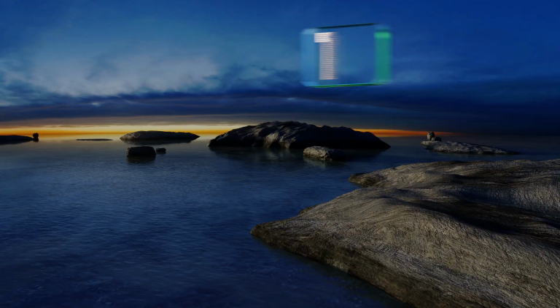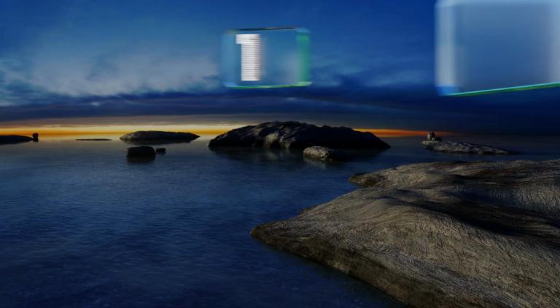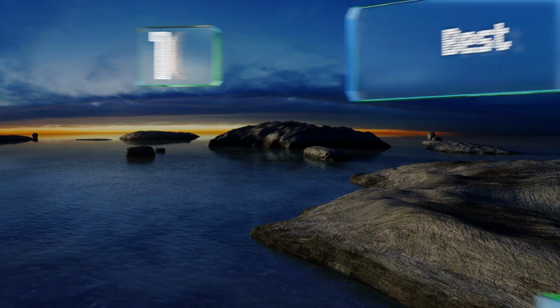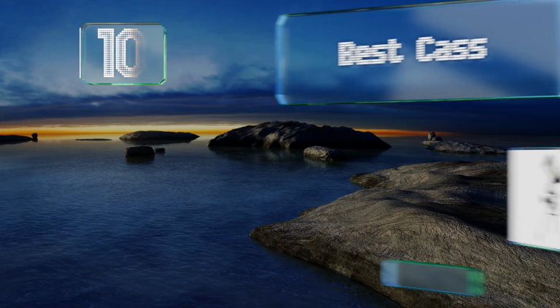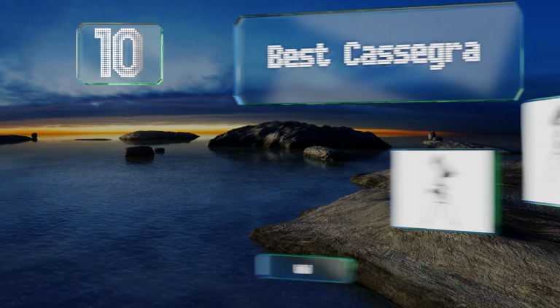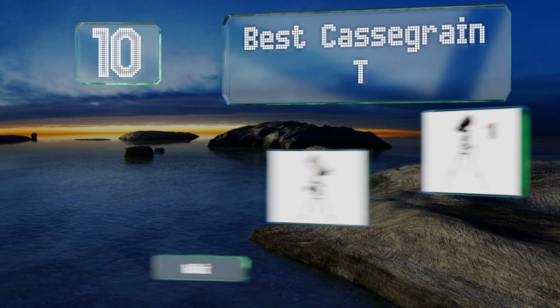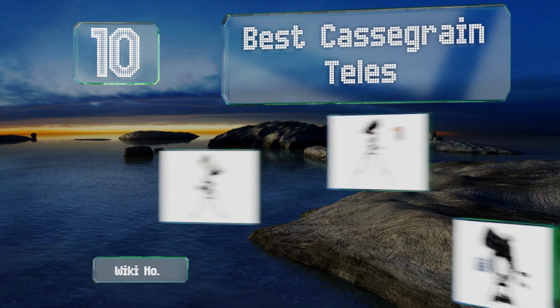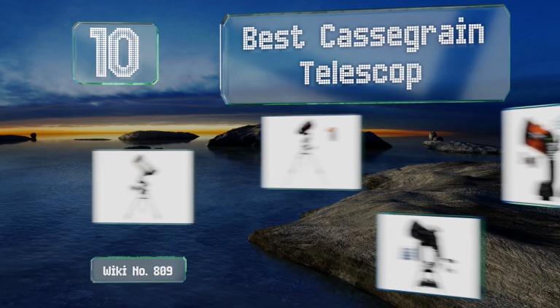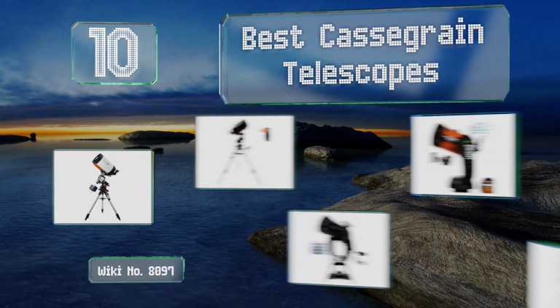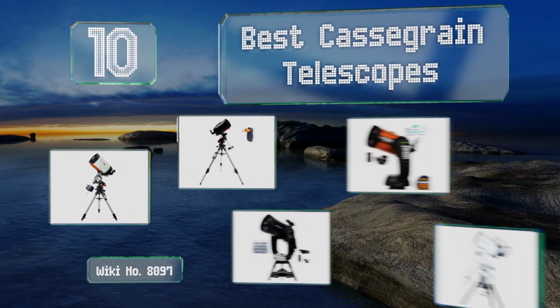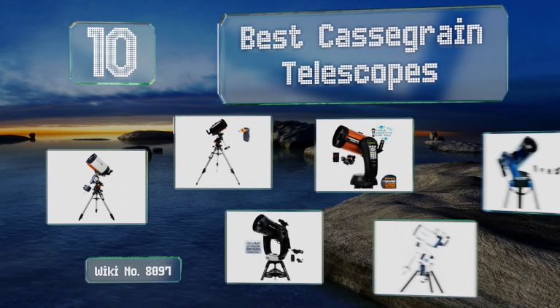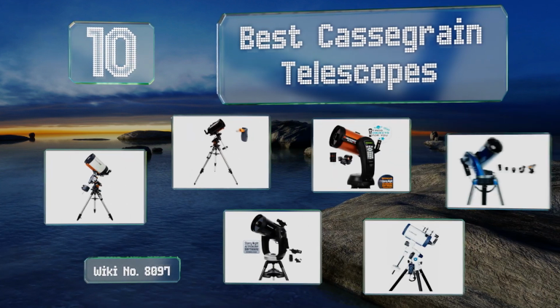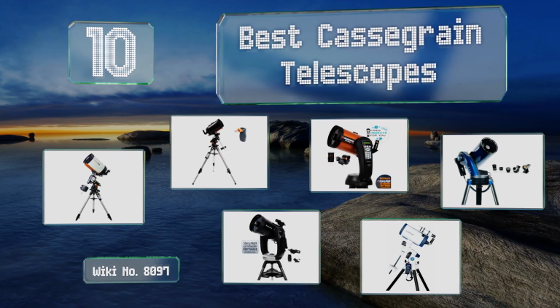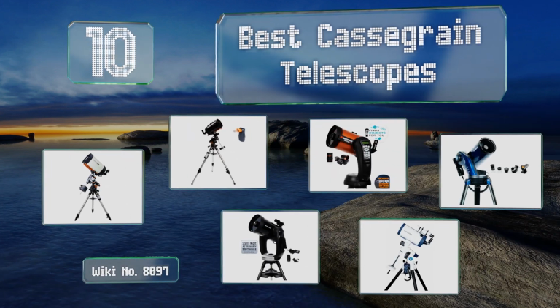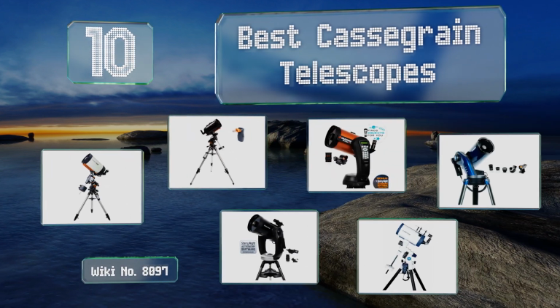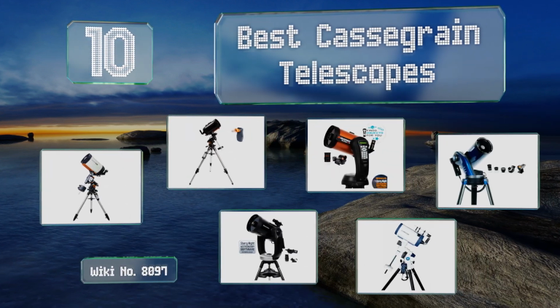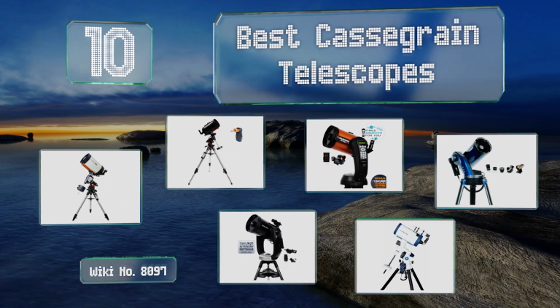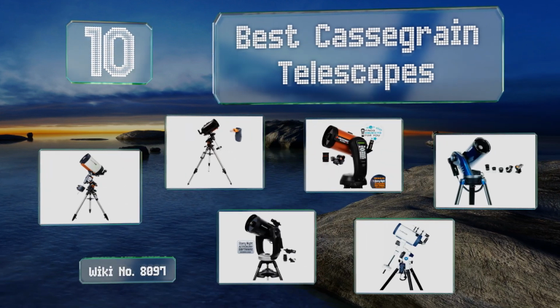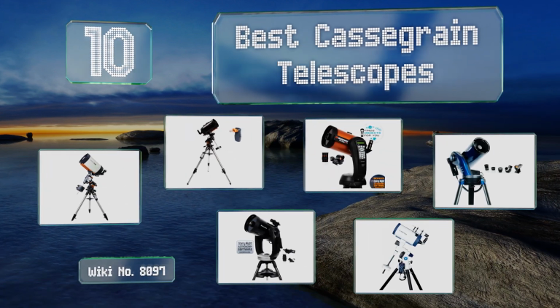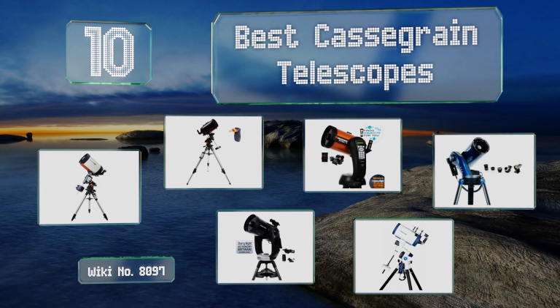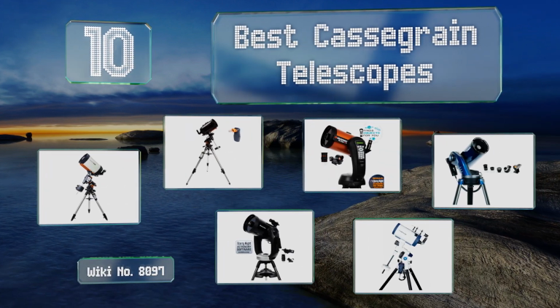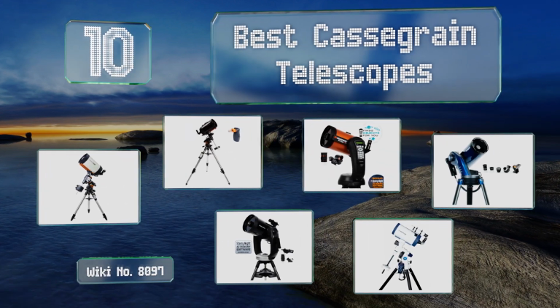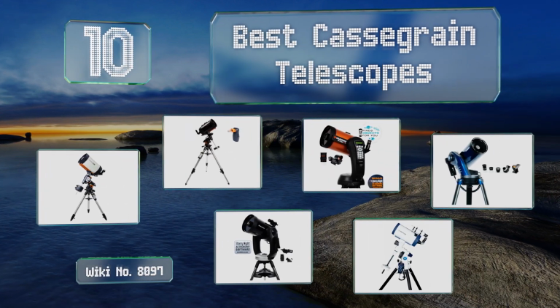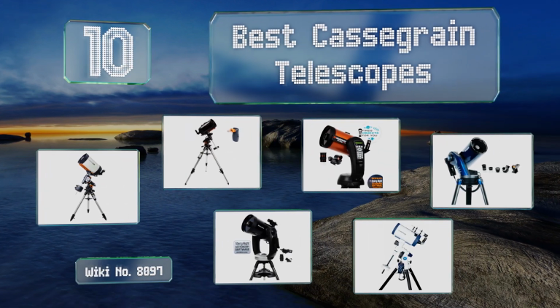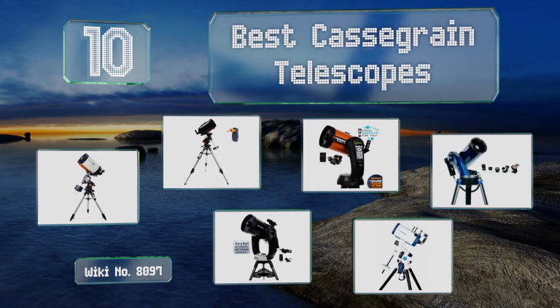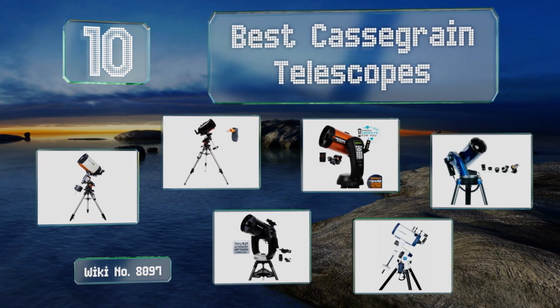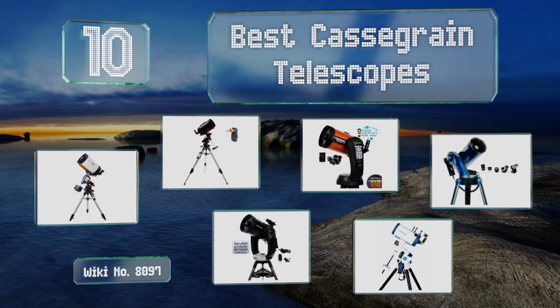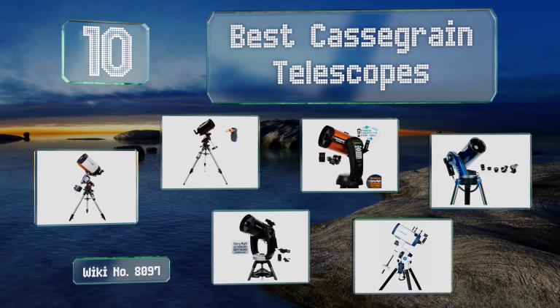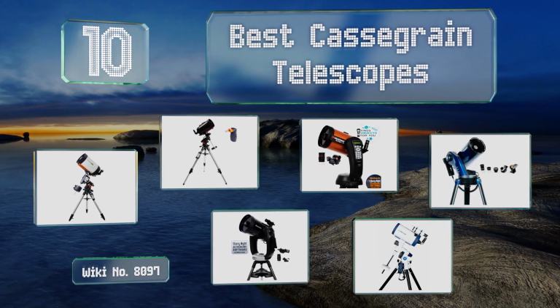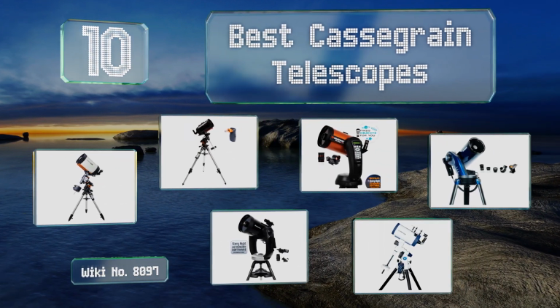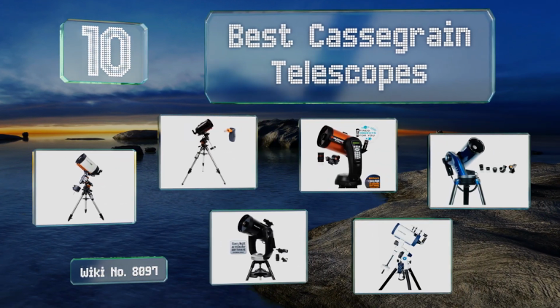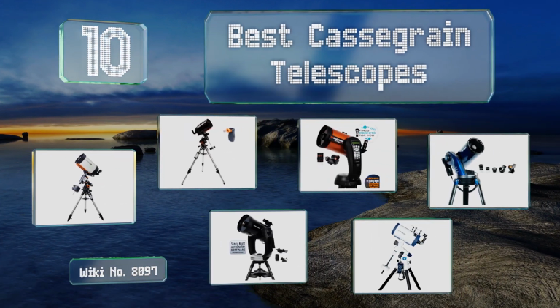EasyVid presents the 10 best Cassegrain telescopes. Let's get started with the list.